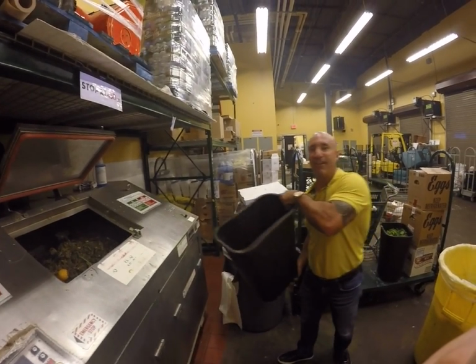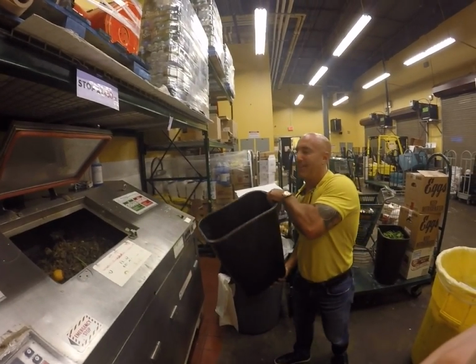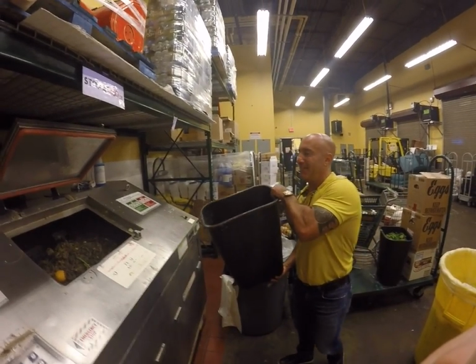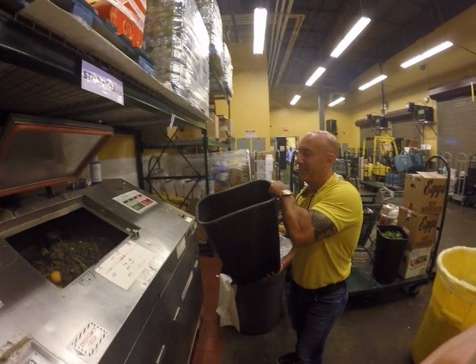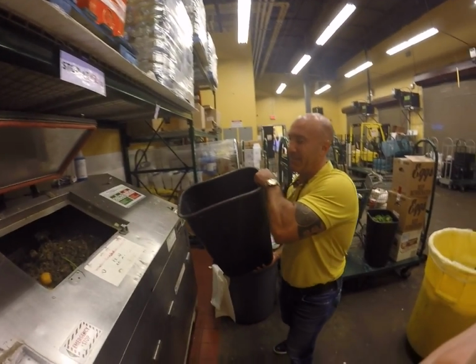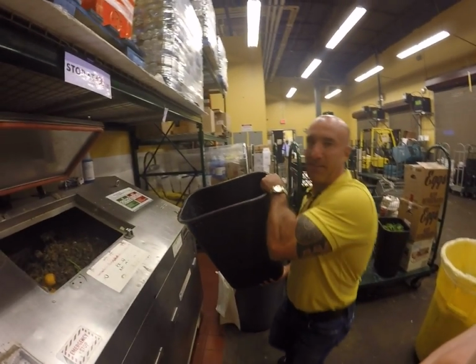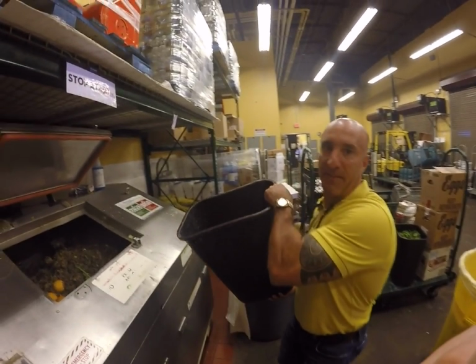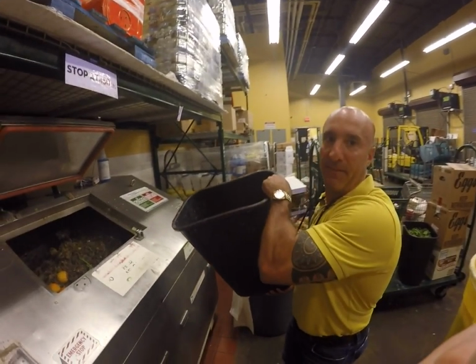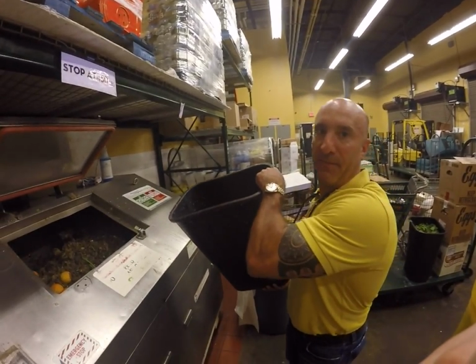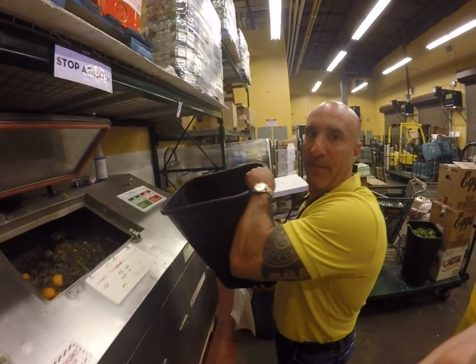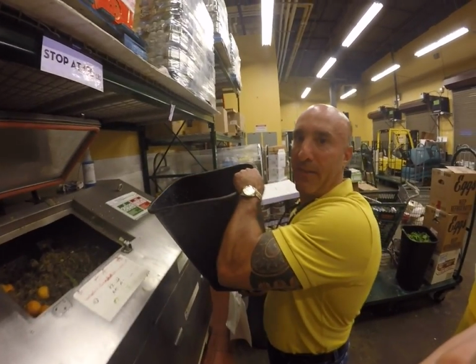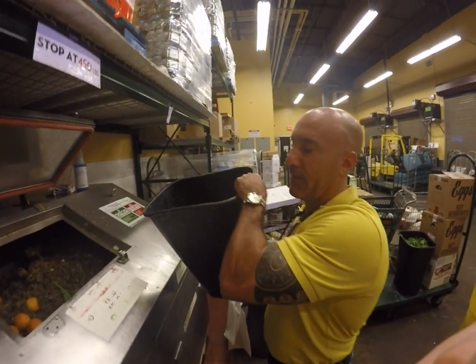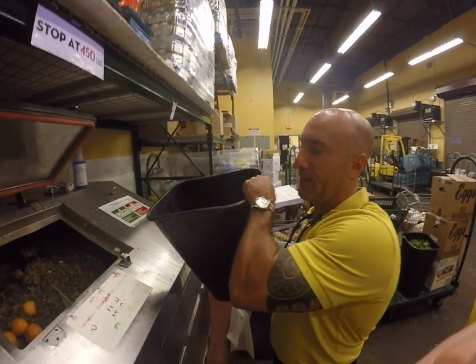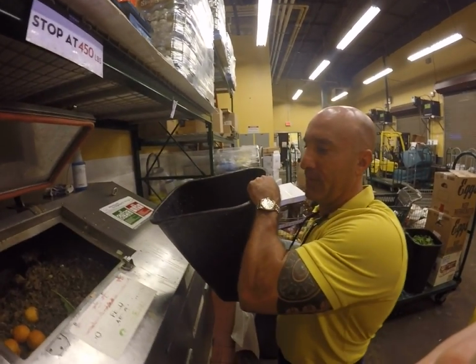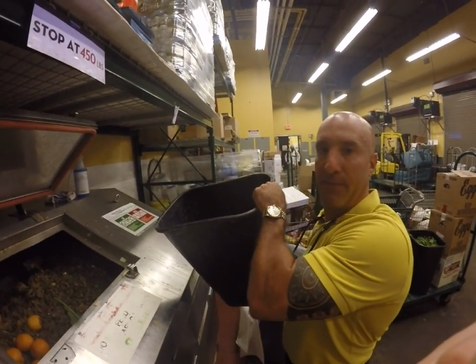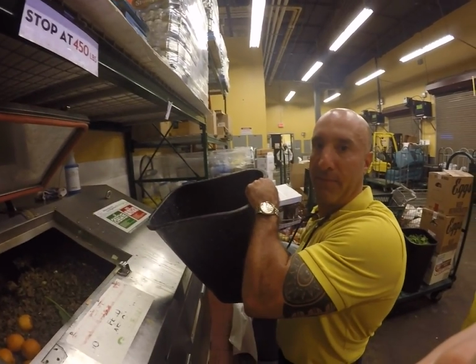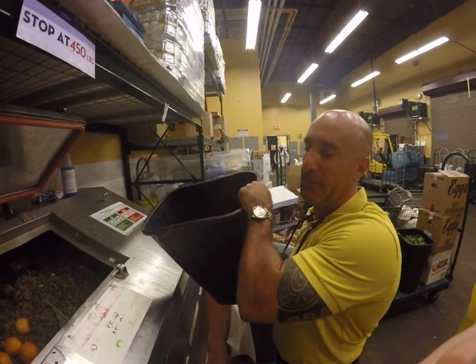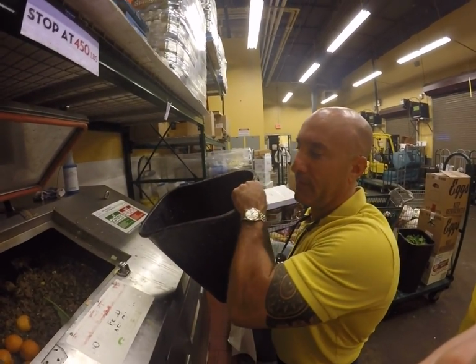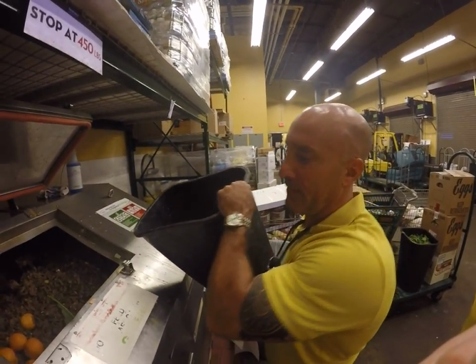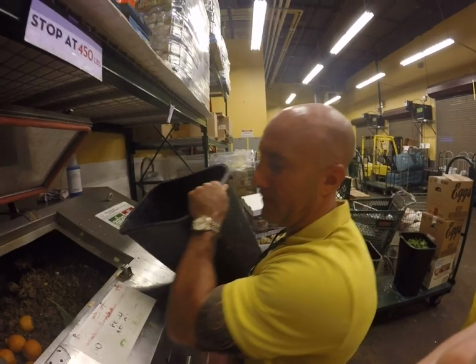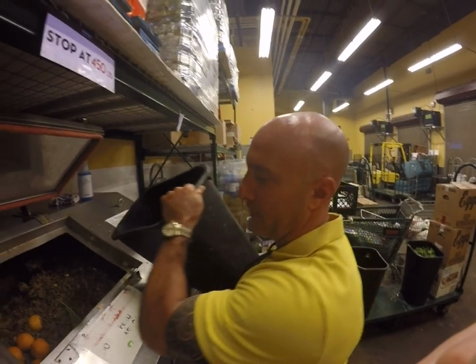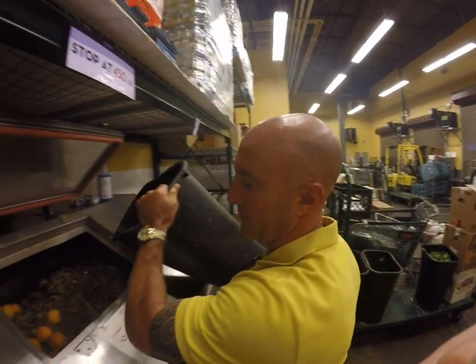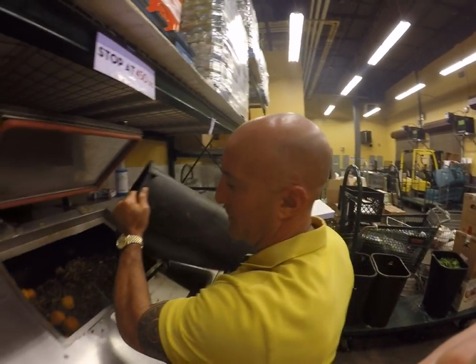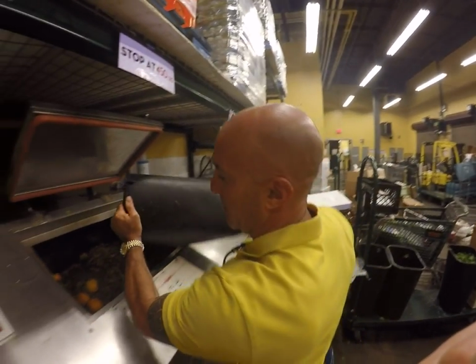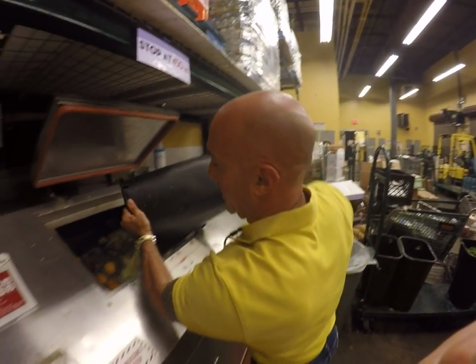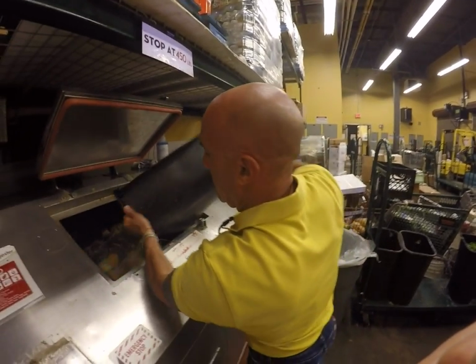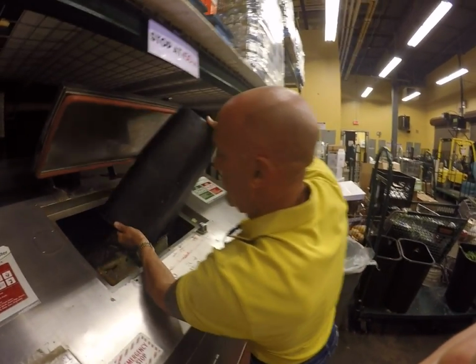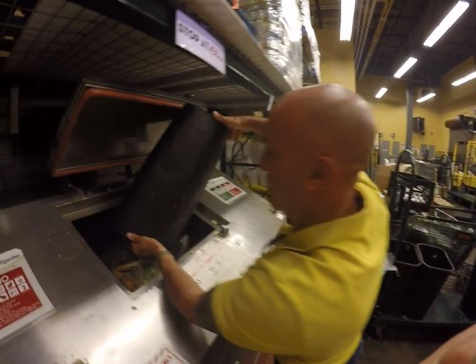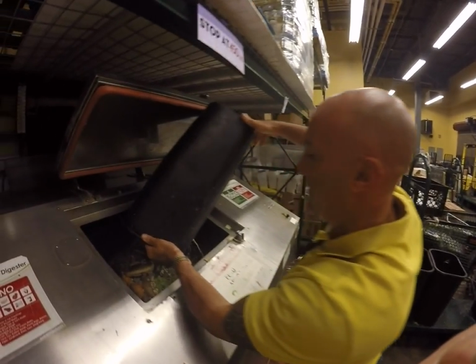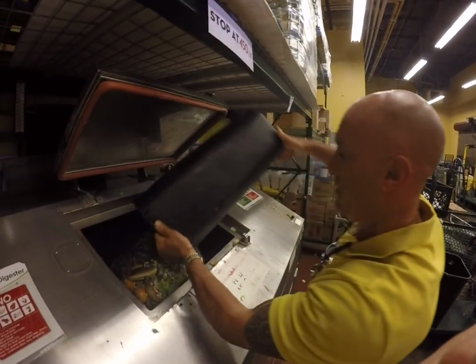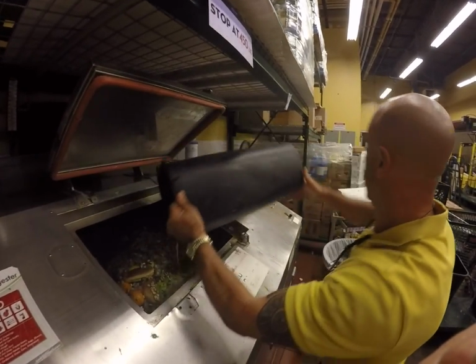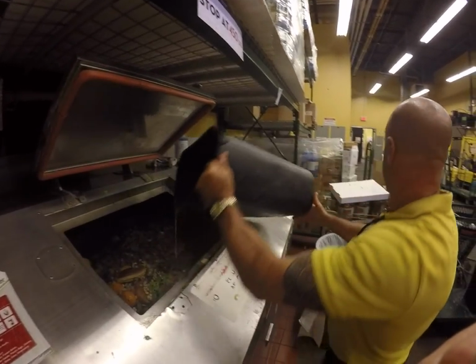Hi, this is Alex from Green Revolution again. And we have the best food waste disposal I've ever heard of. This is Frank Selle. And sir, can you please explain what we're doing here?